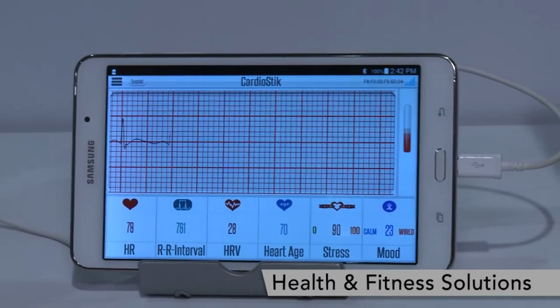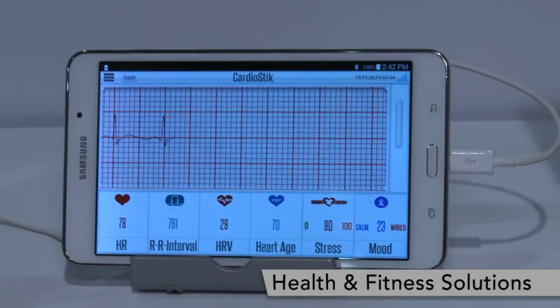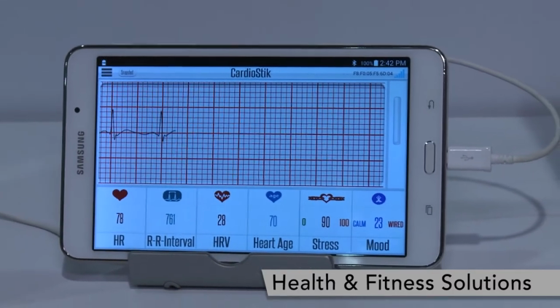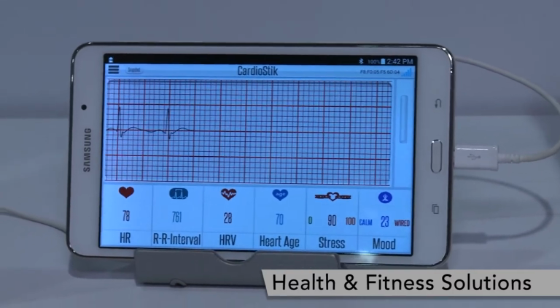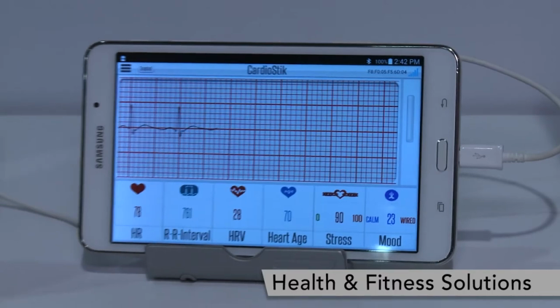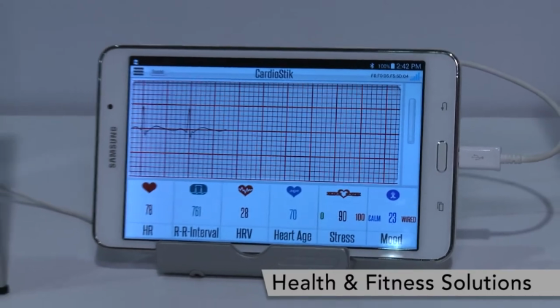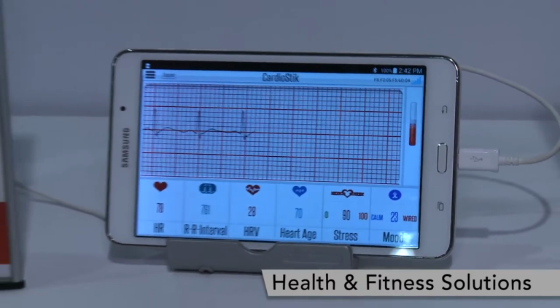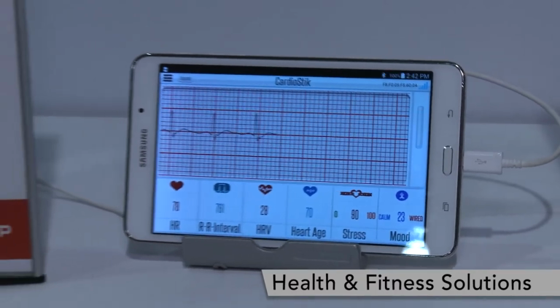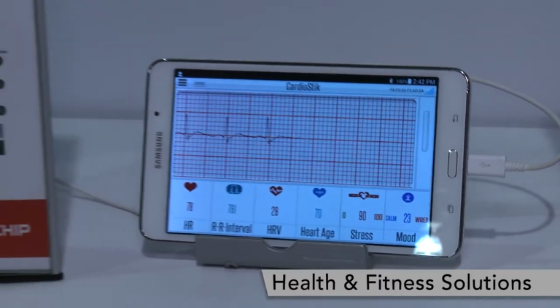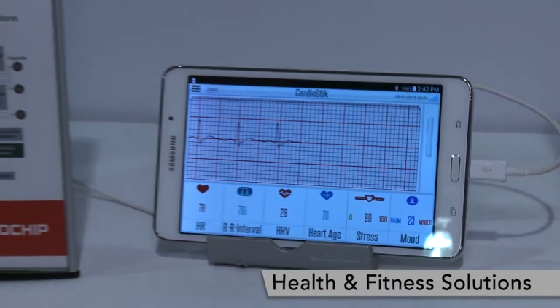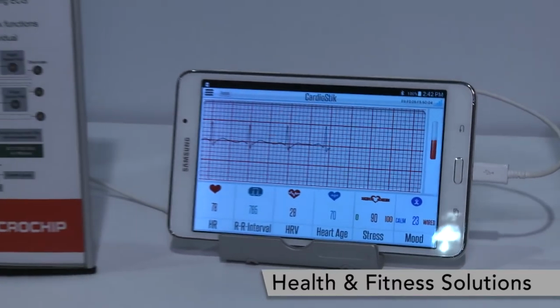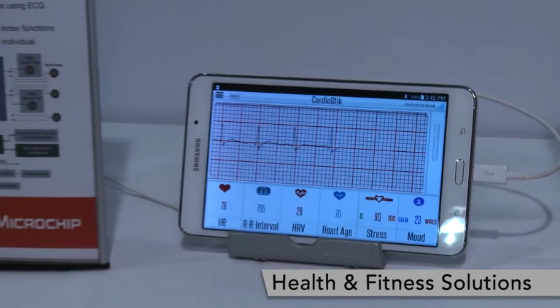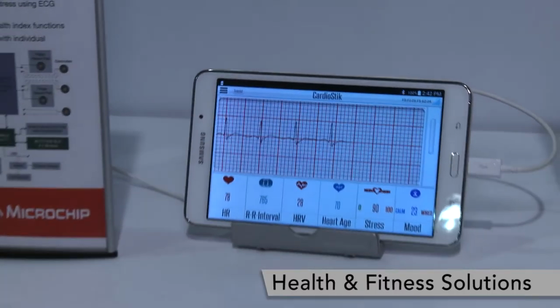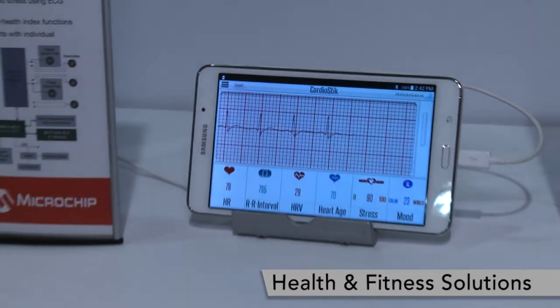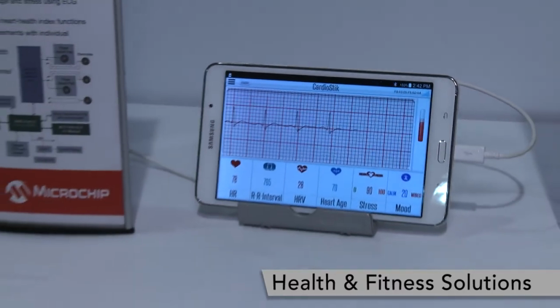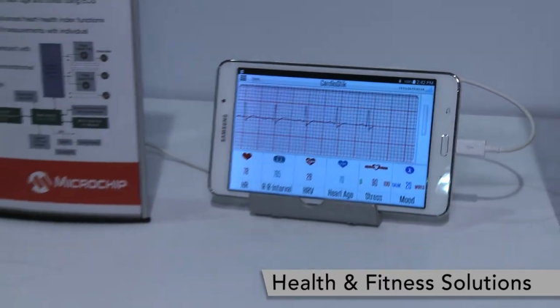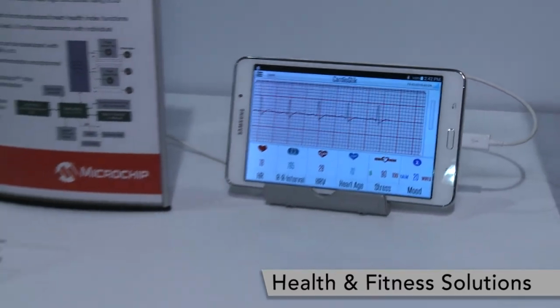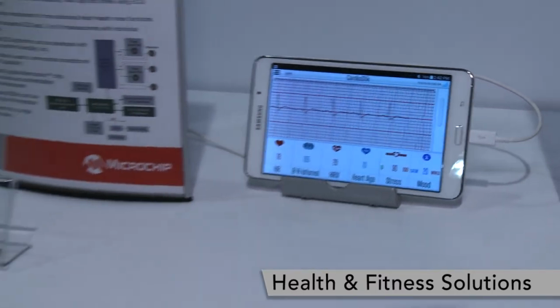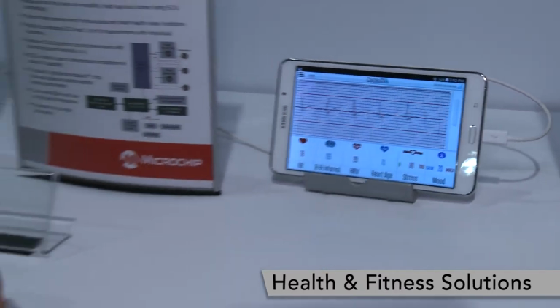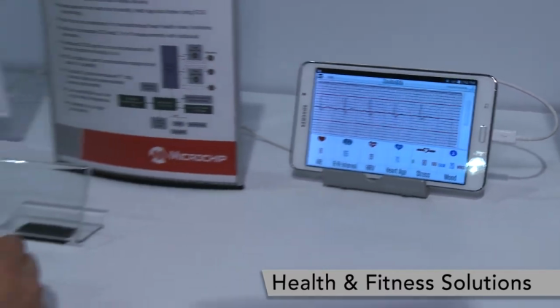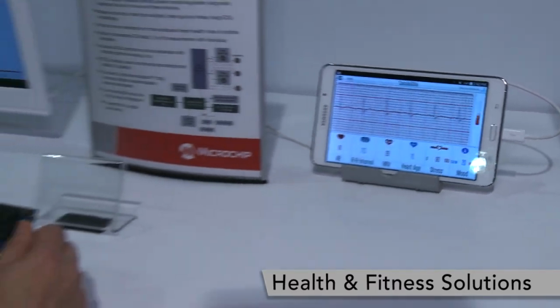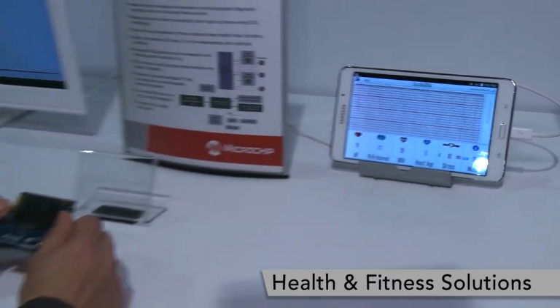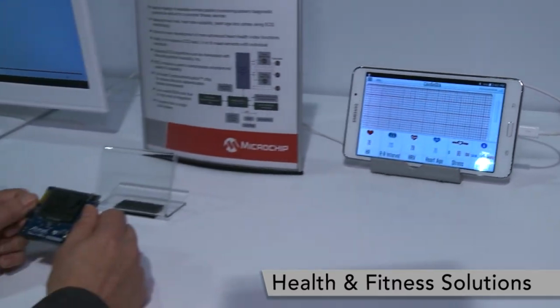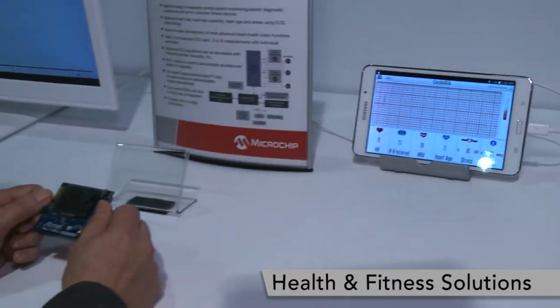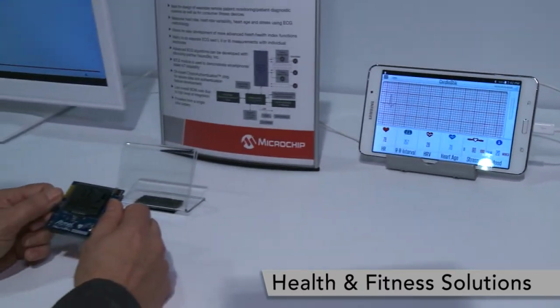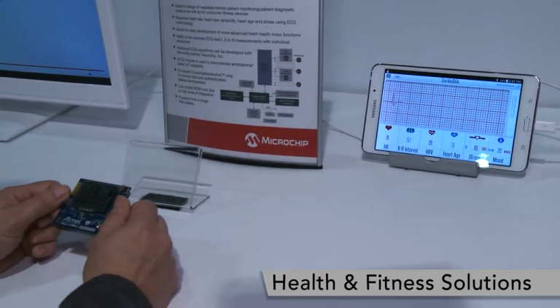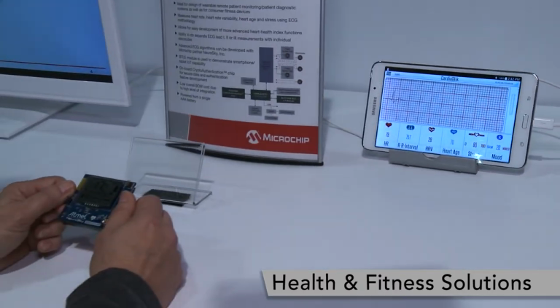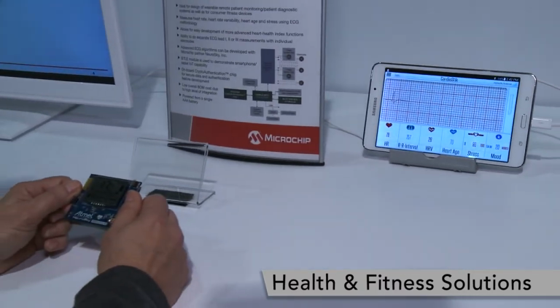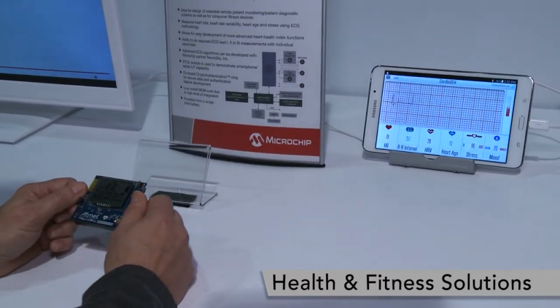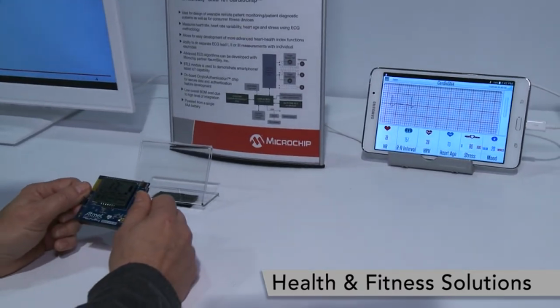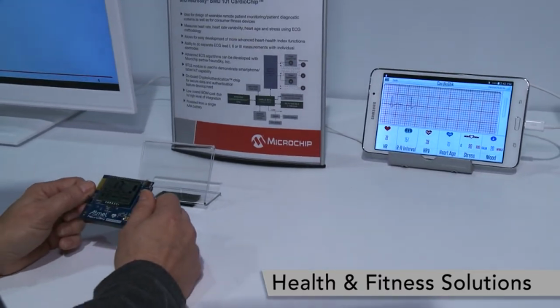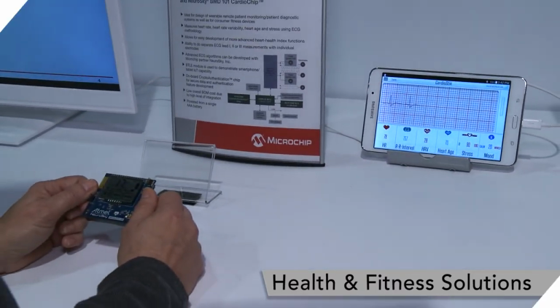So many of the things we're showing here are definitely available. You can go to microchip.com/medical to find out more. Thank you.